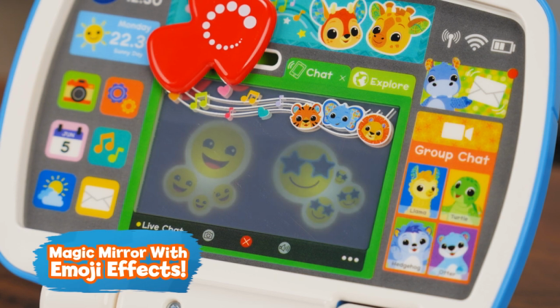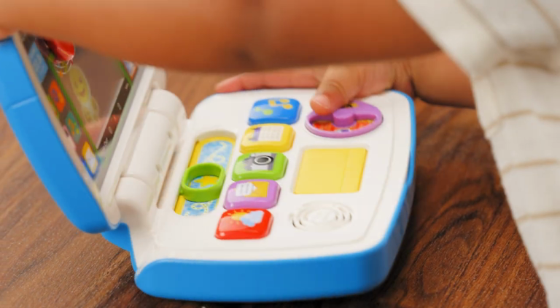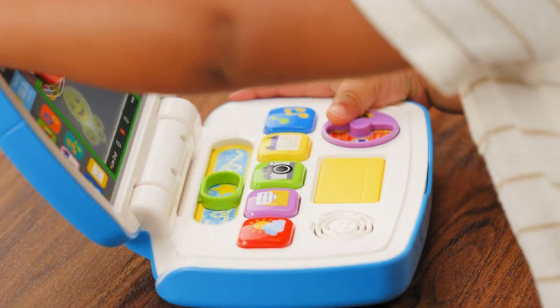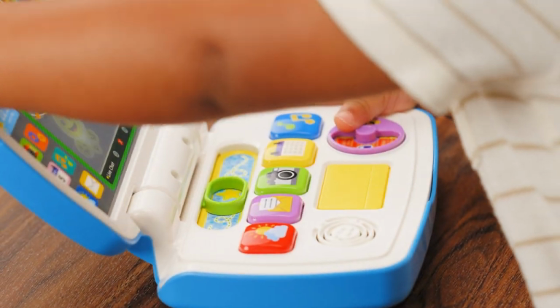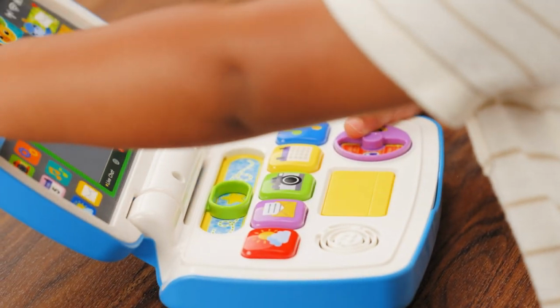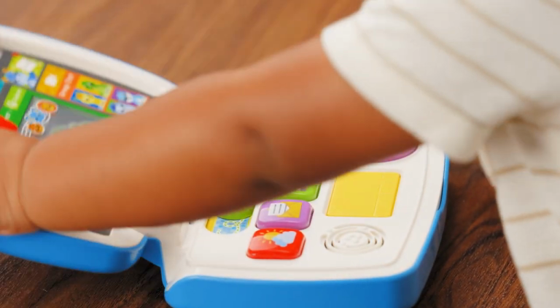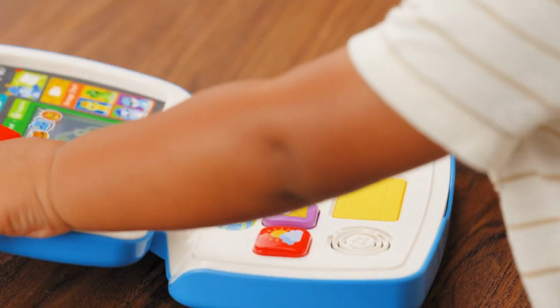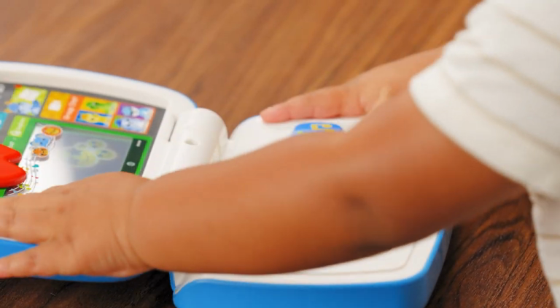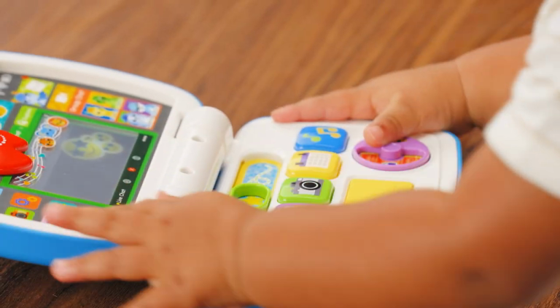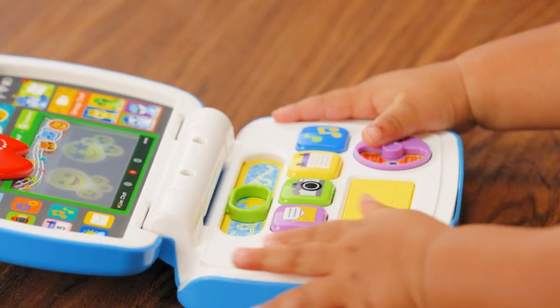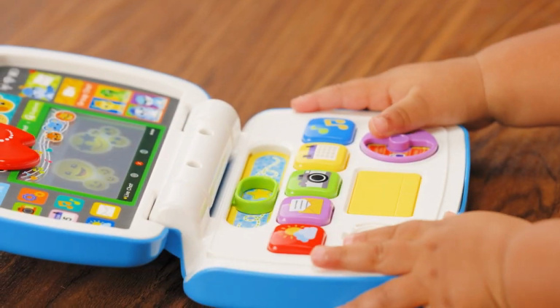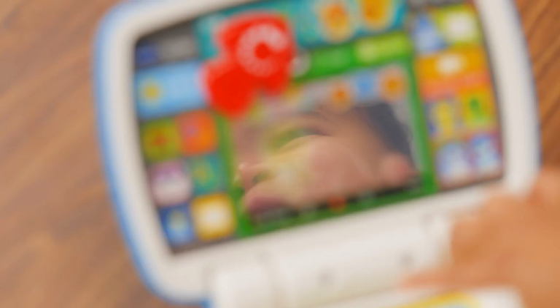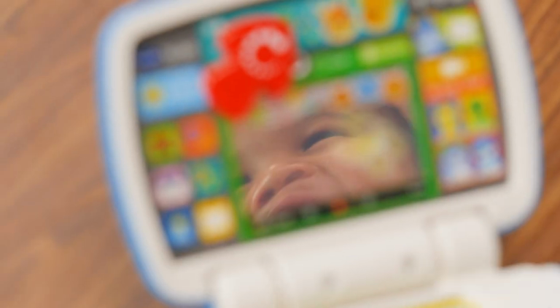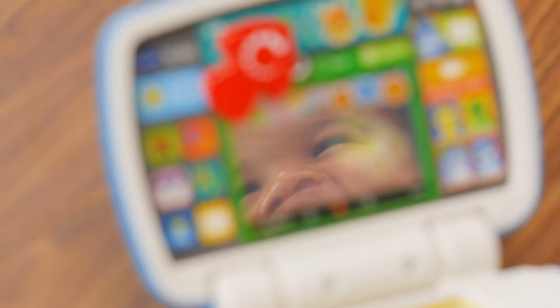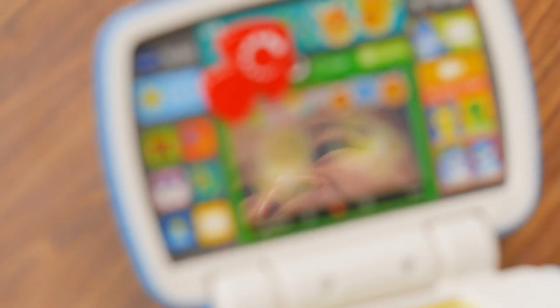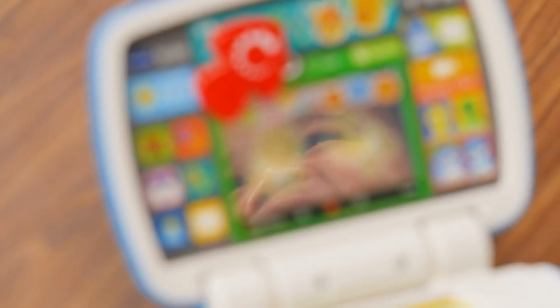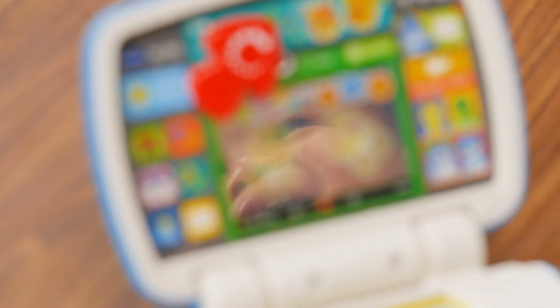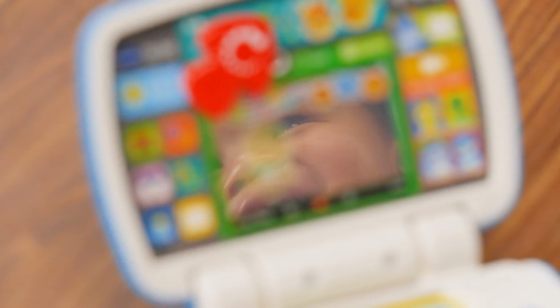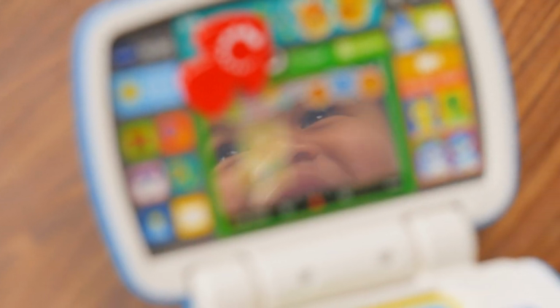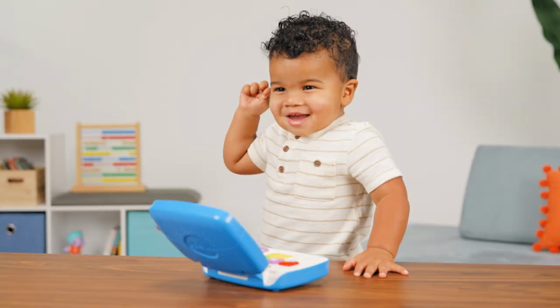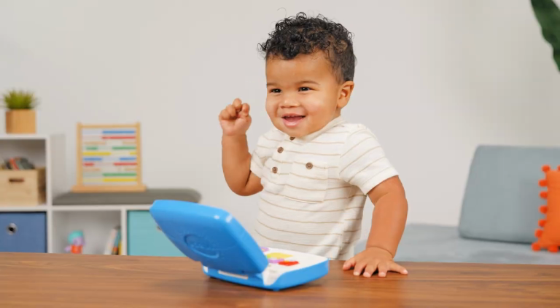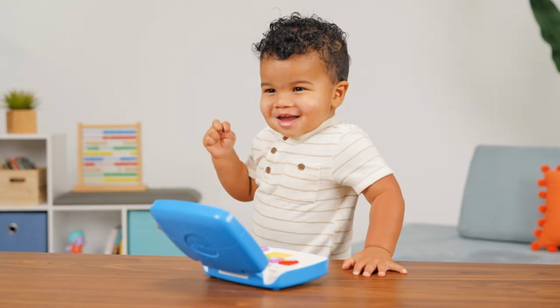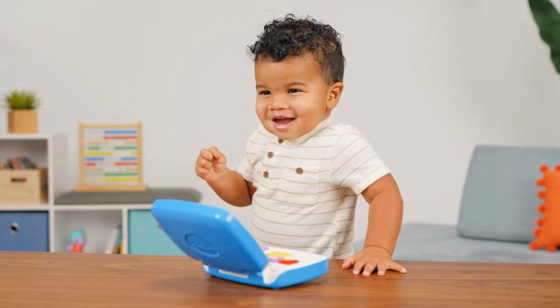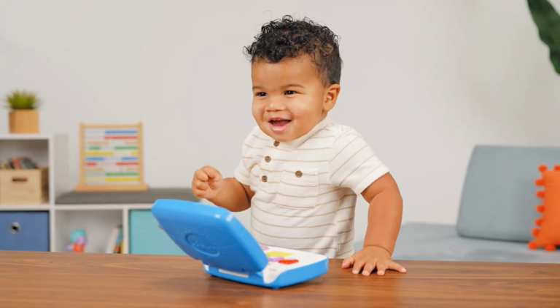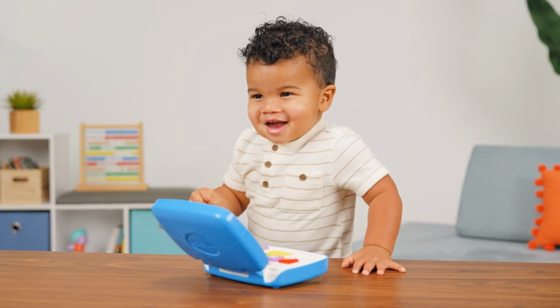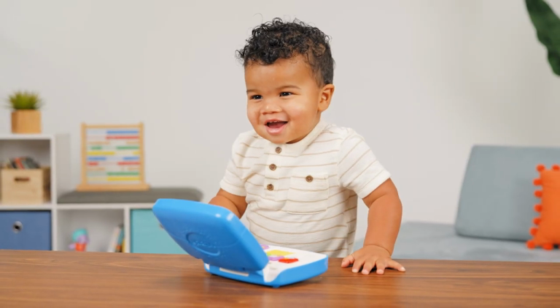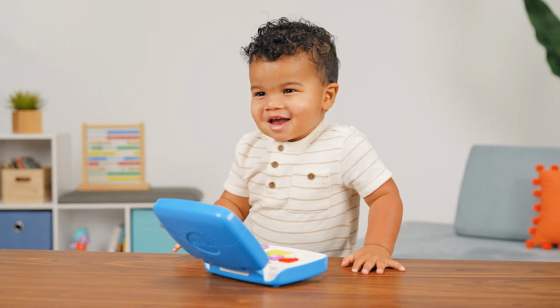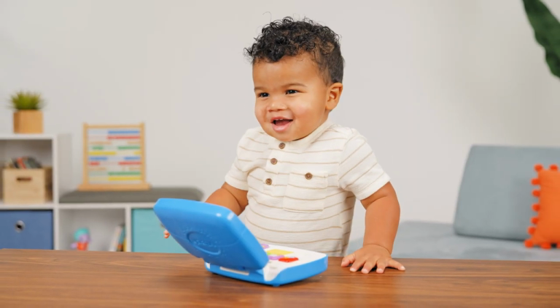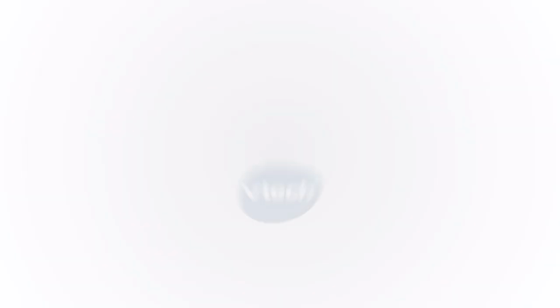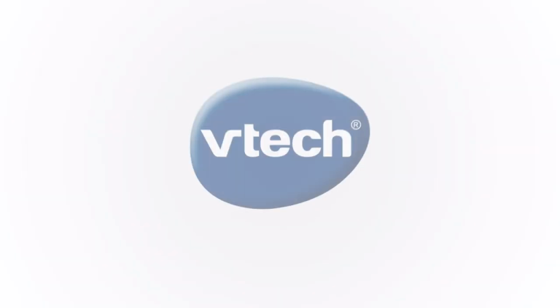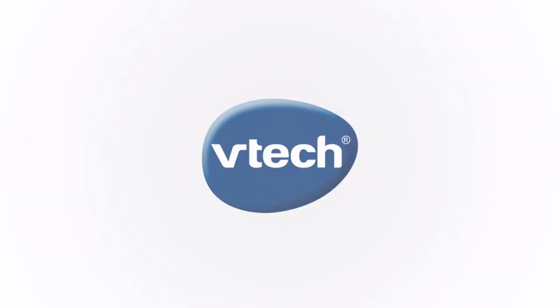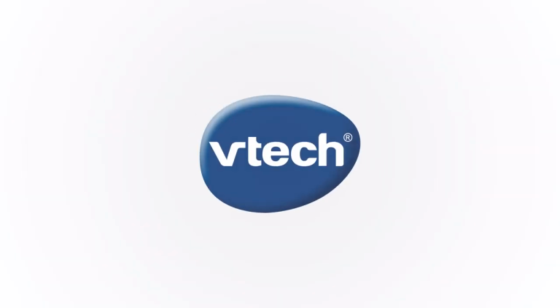Stay connected to fun learning activity with the ToddlerTech laptop from VTech.